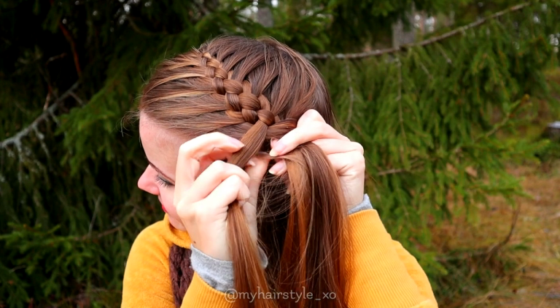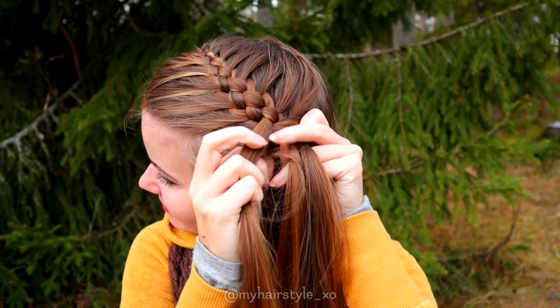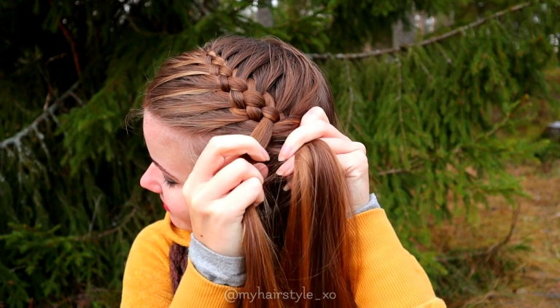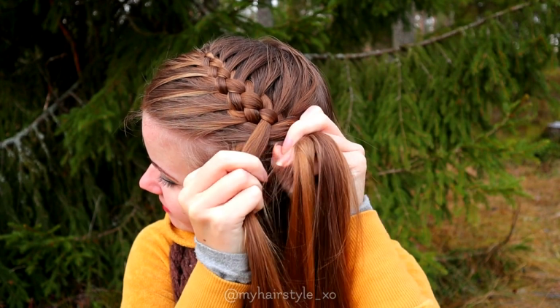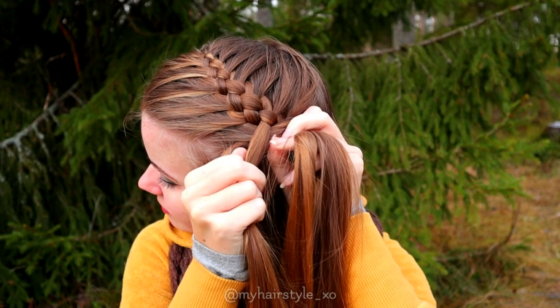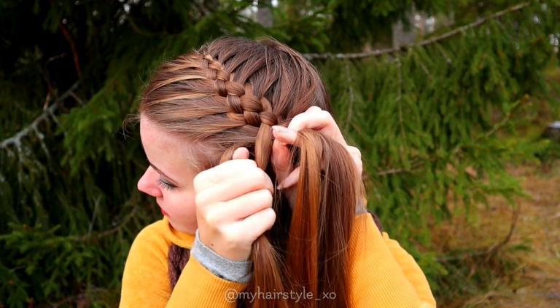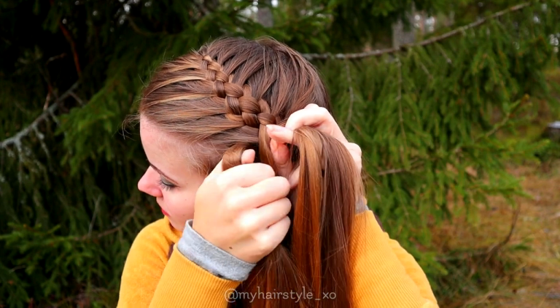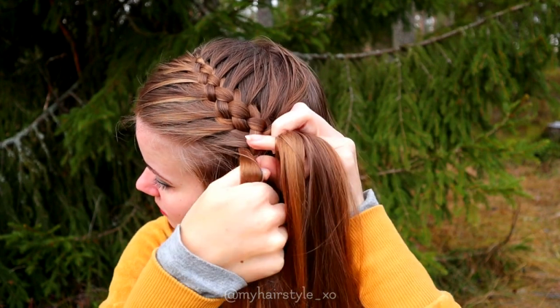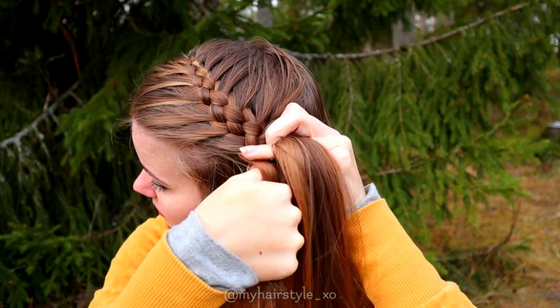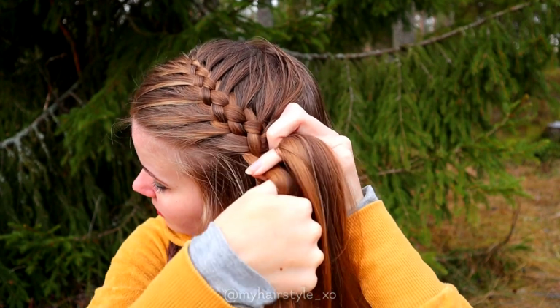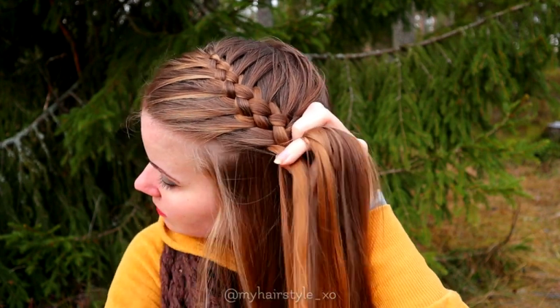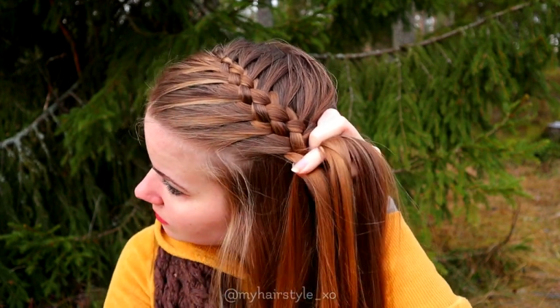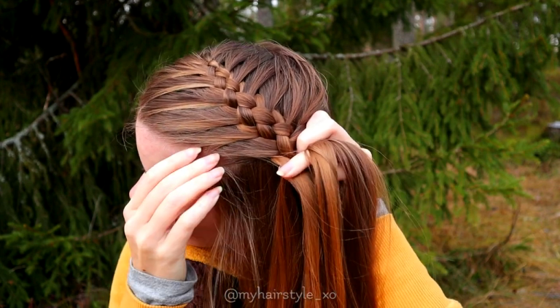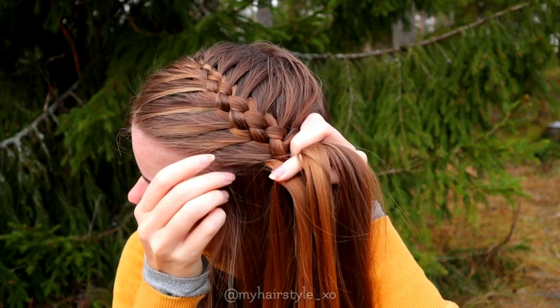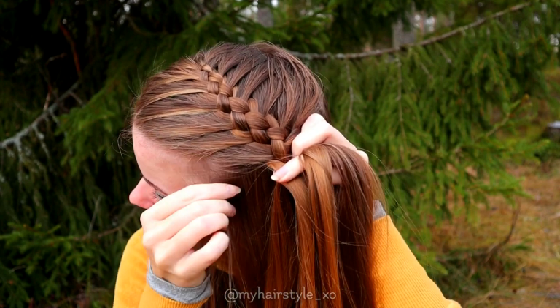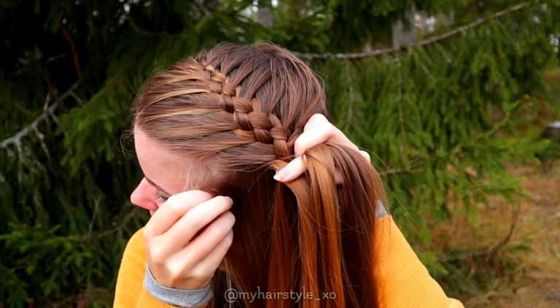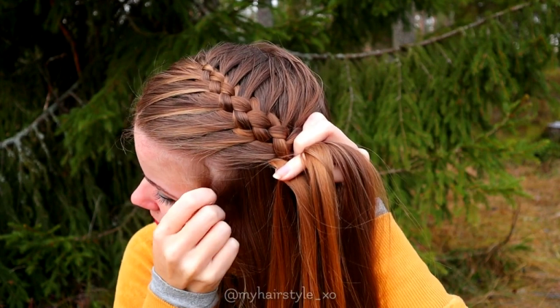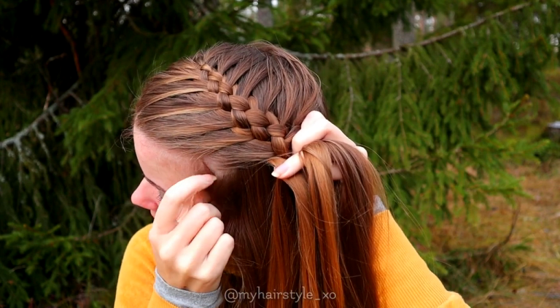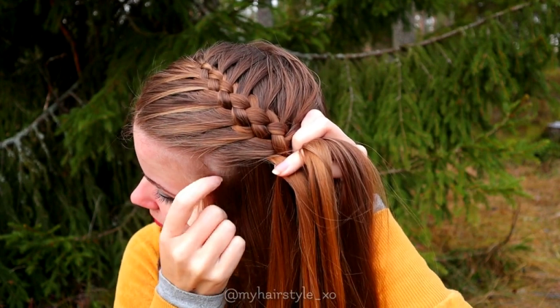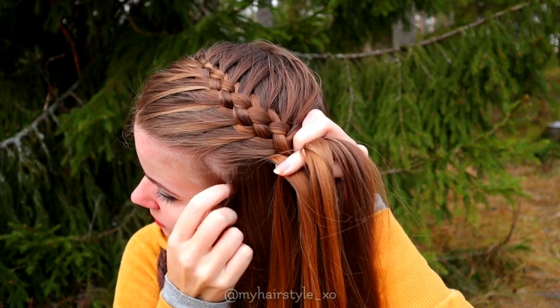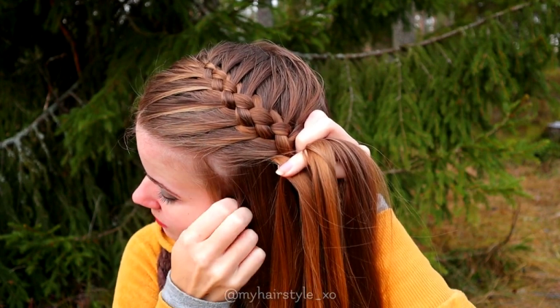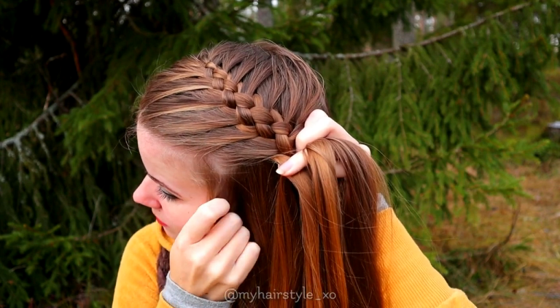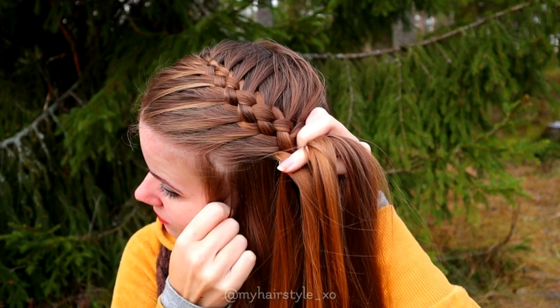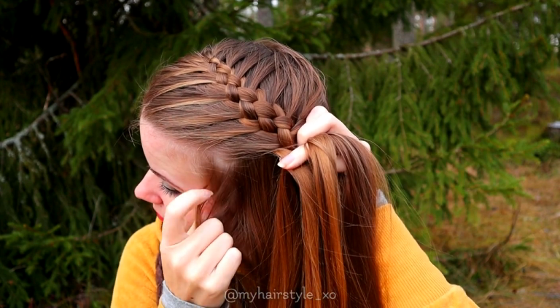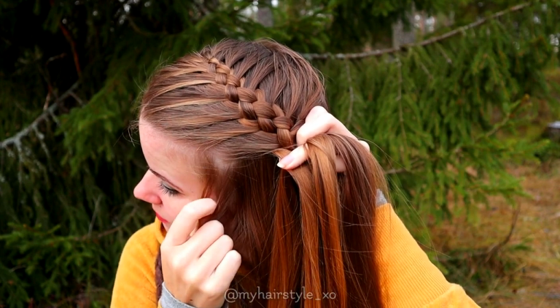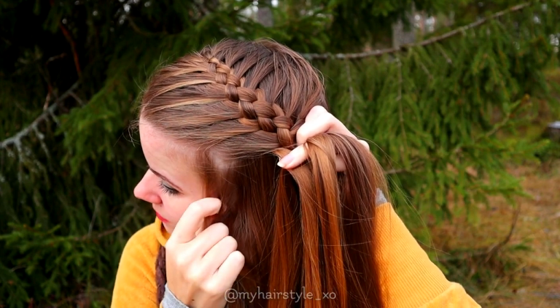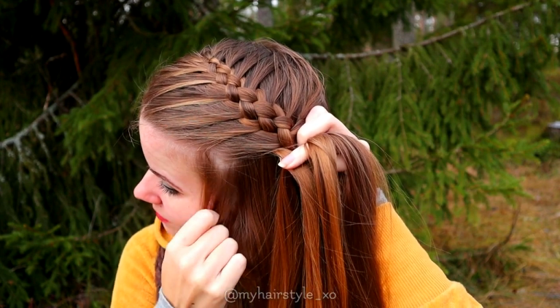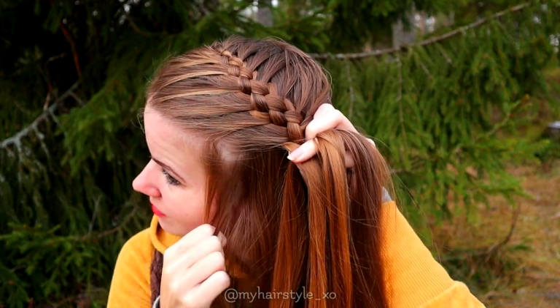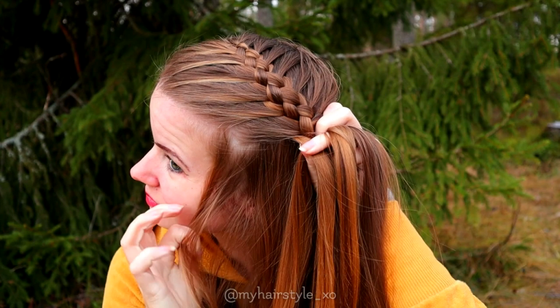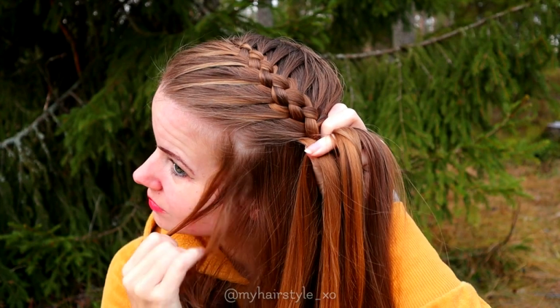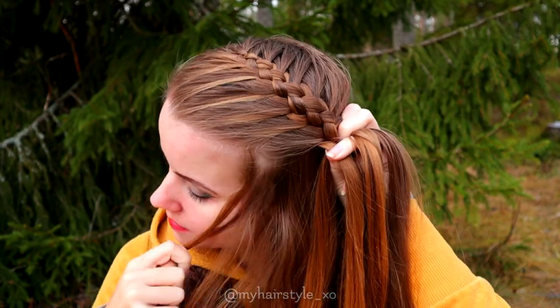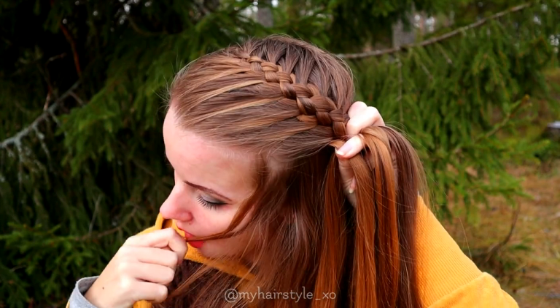If you want to leave some accent hair out of the braid, I suggest you do it while braiding.